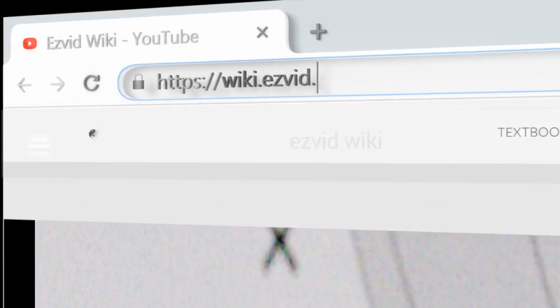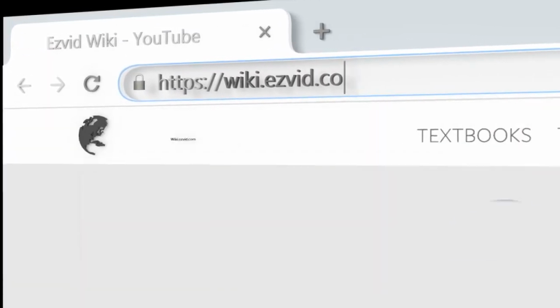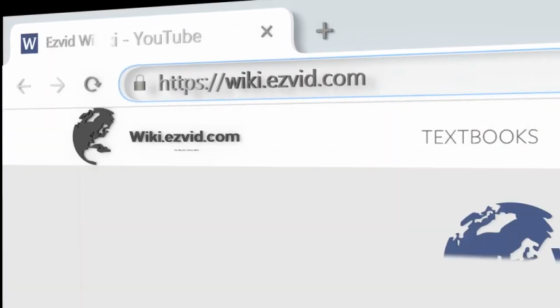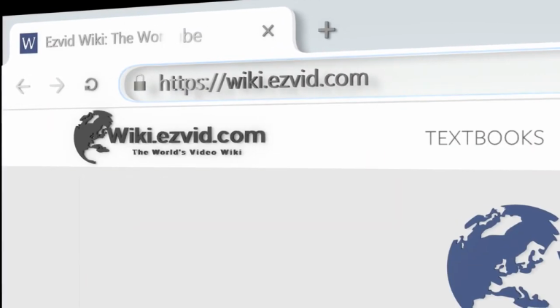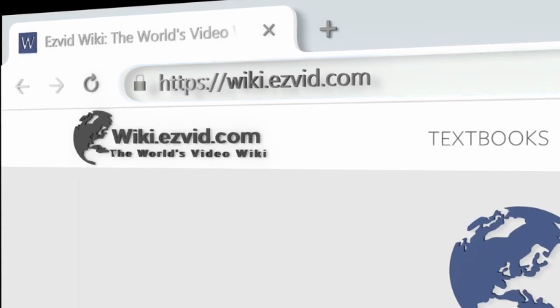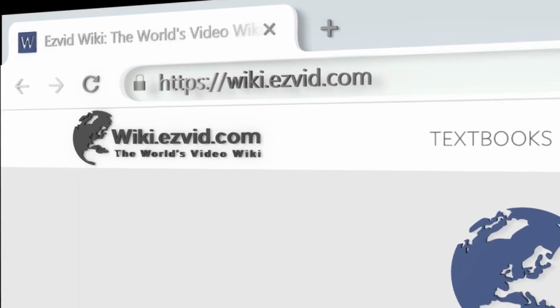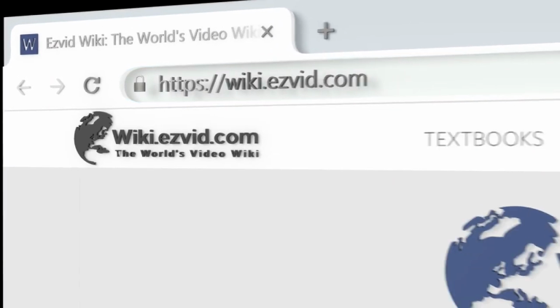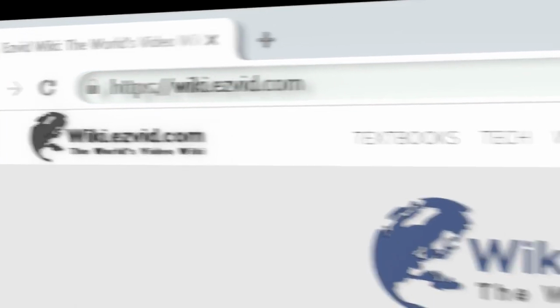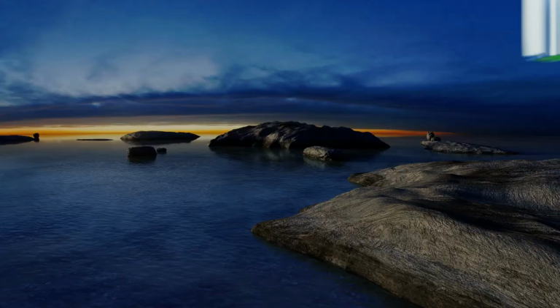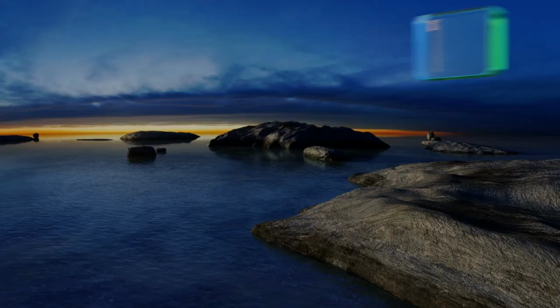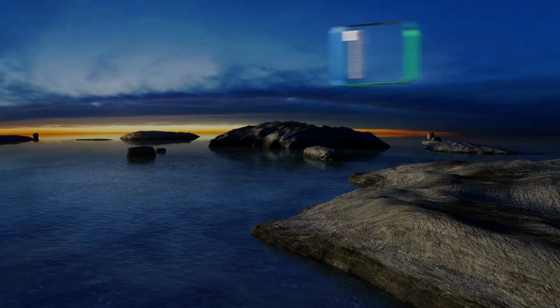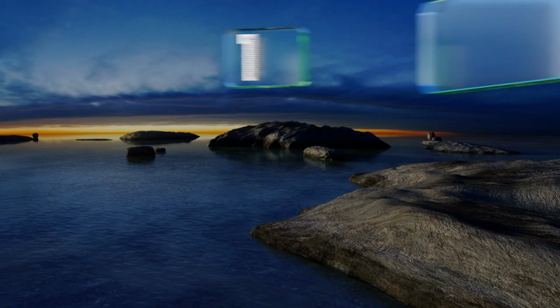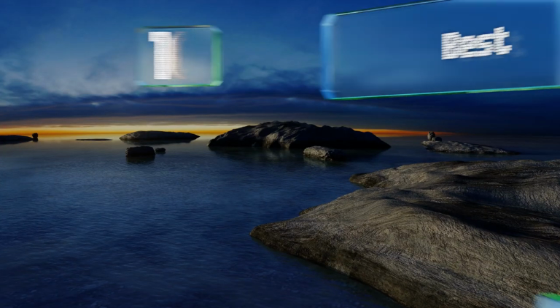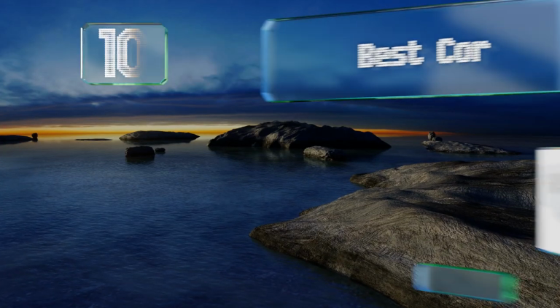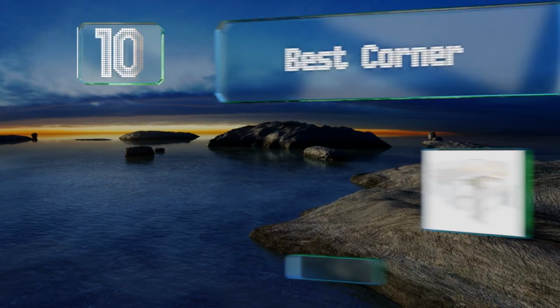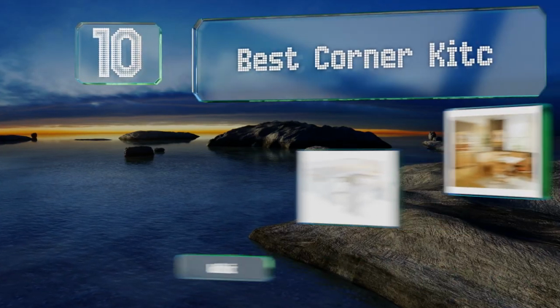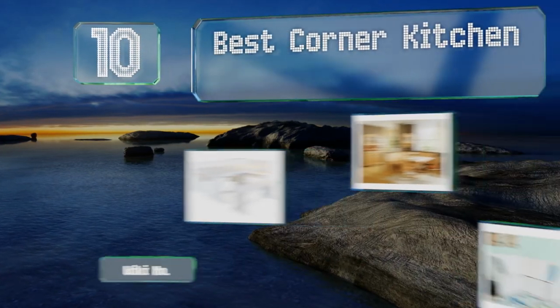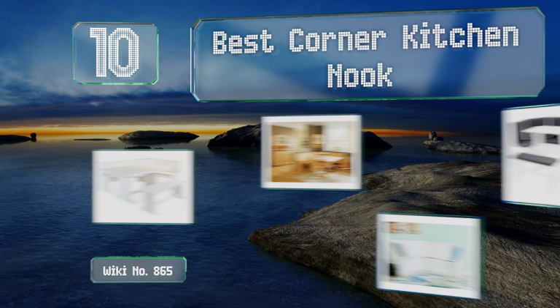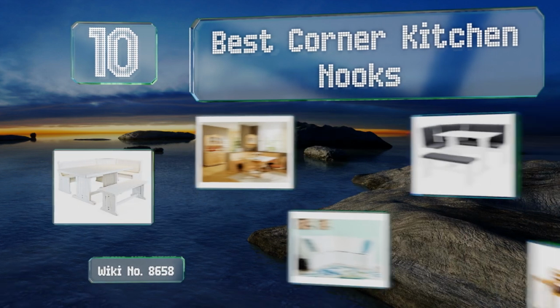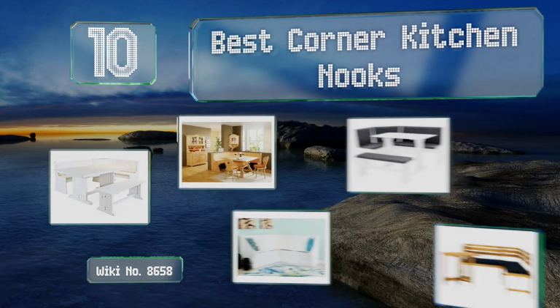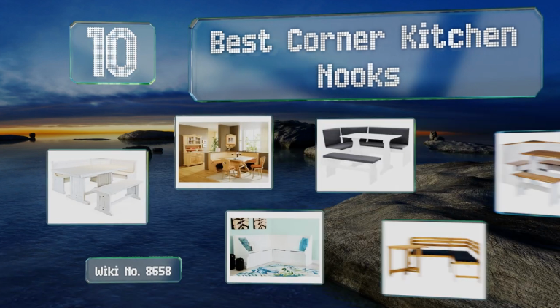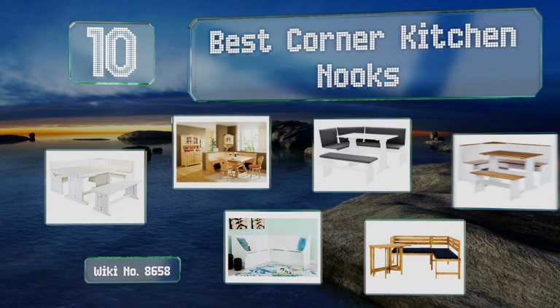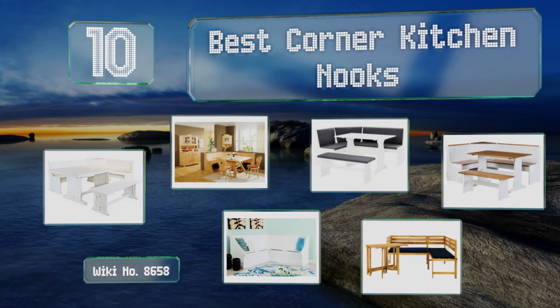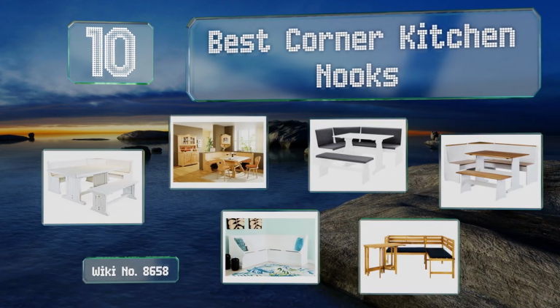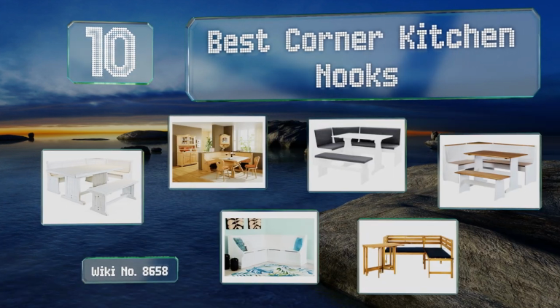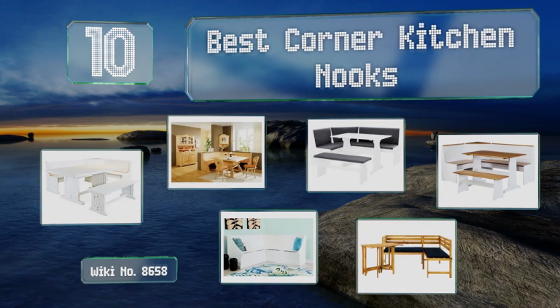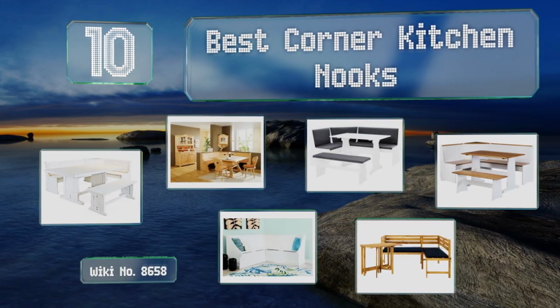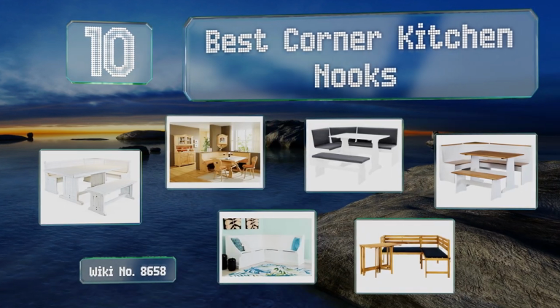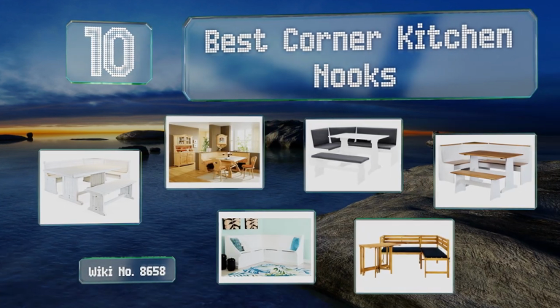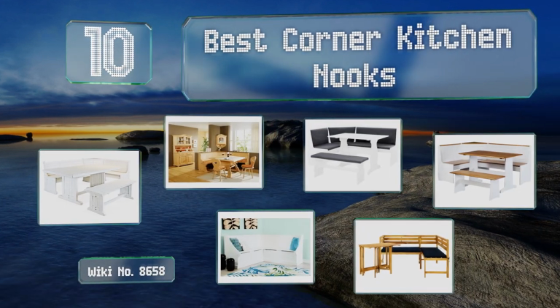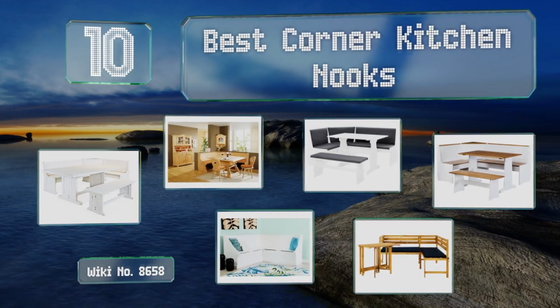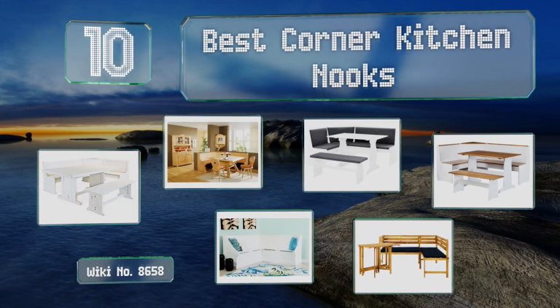EasyVid presents the 10 best corner kitchen nooks. Let's get started with the list.